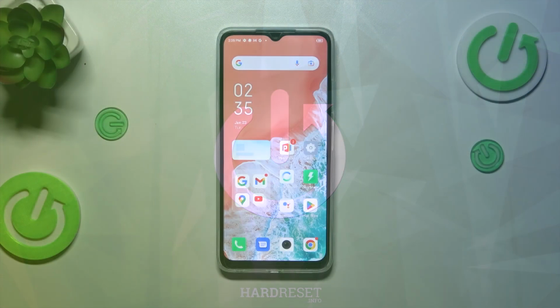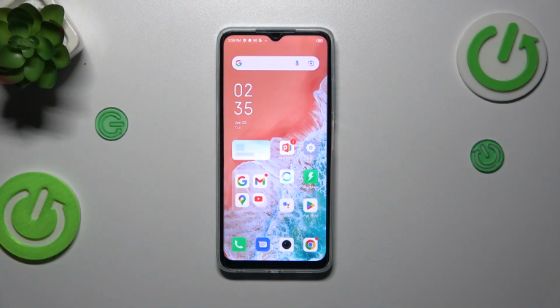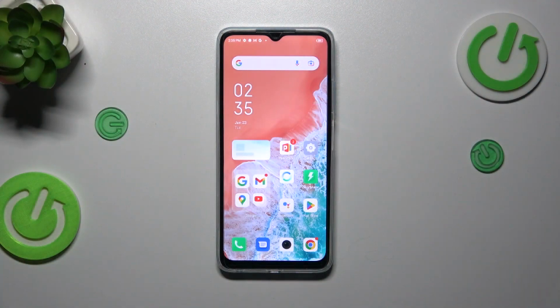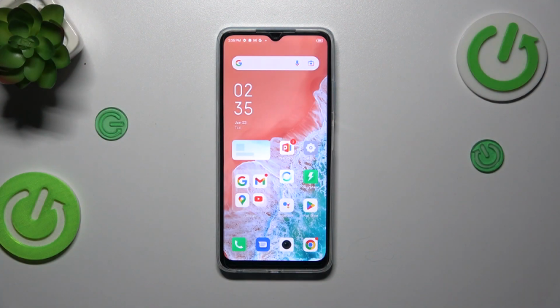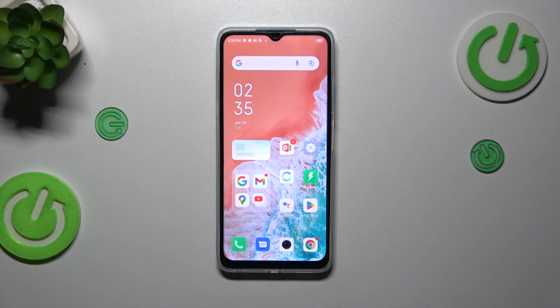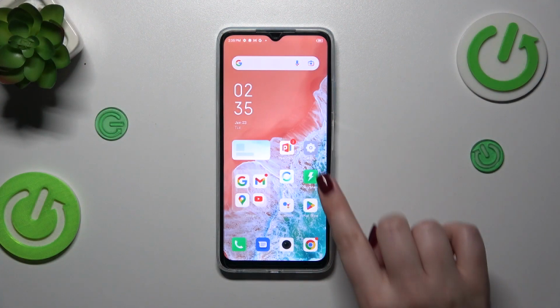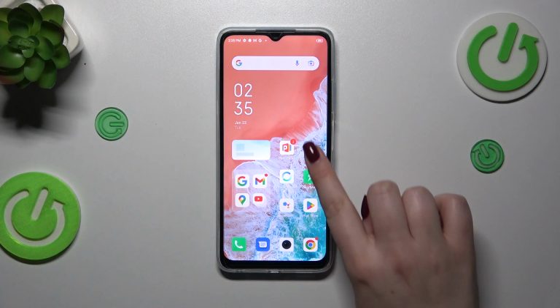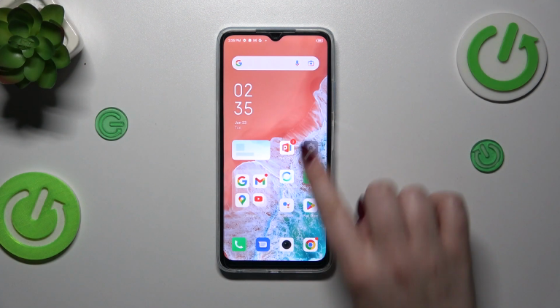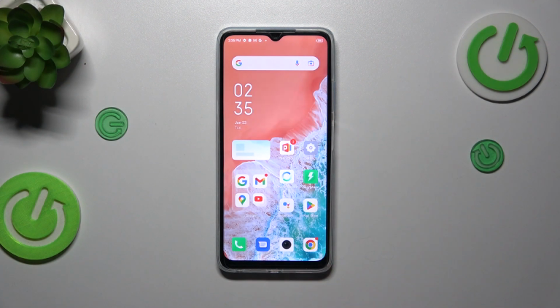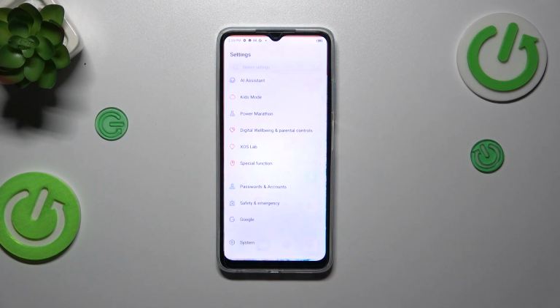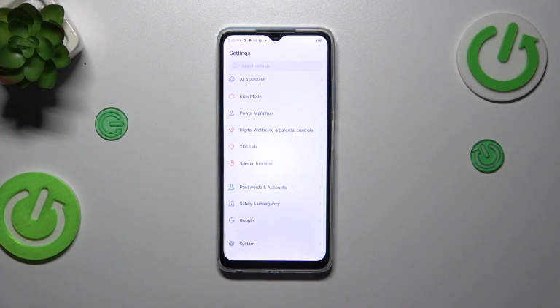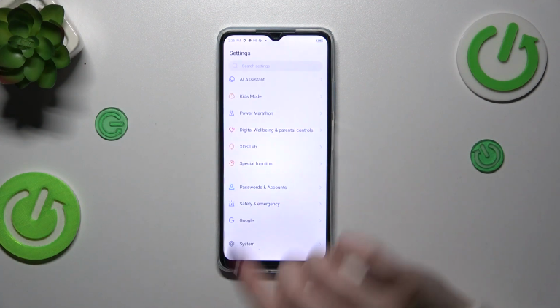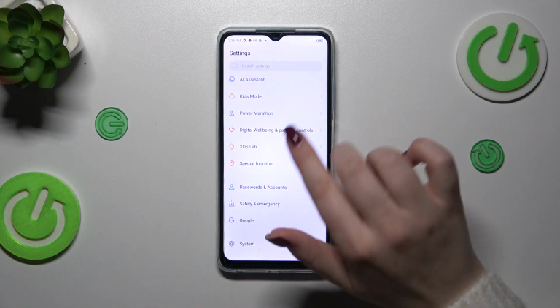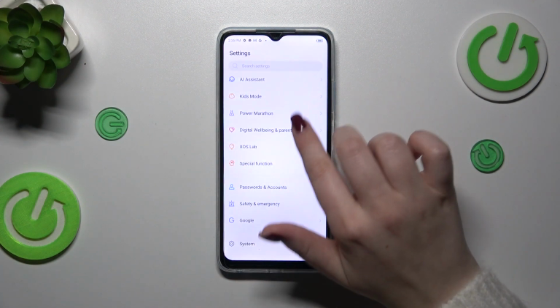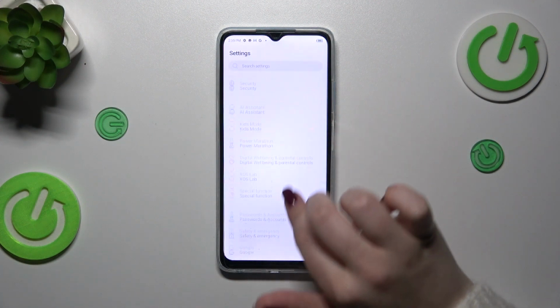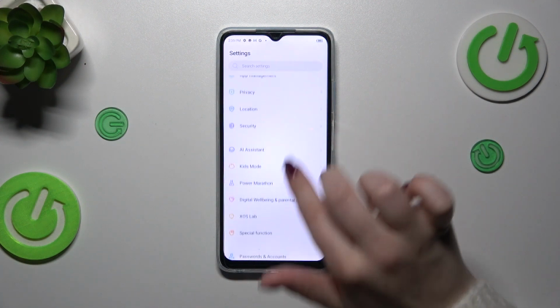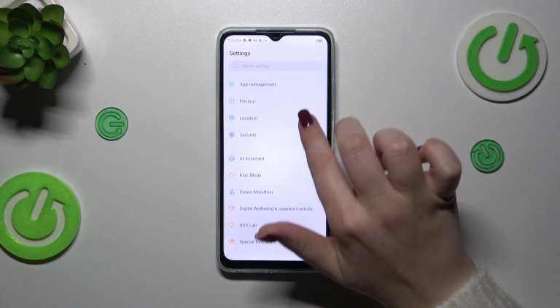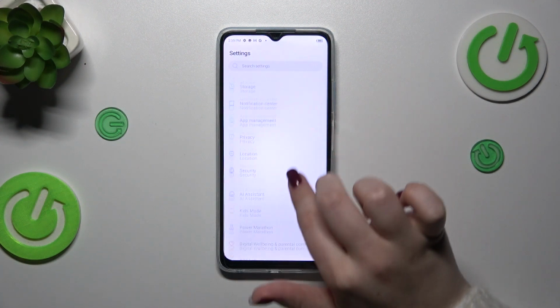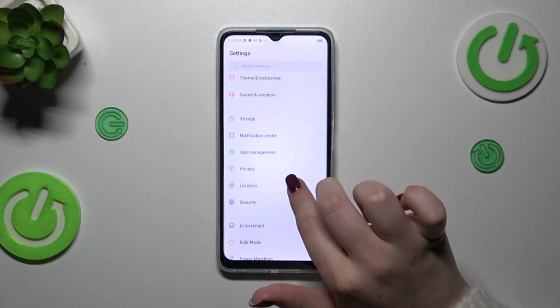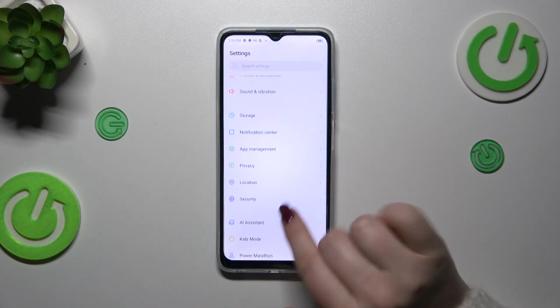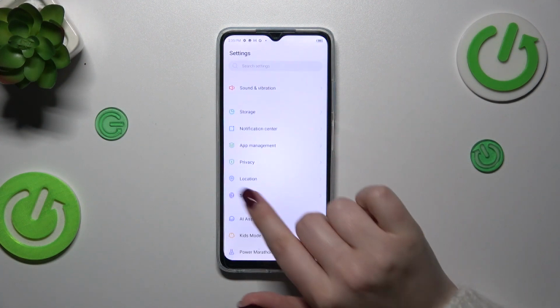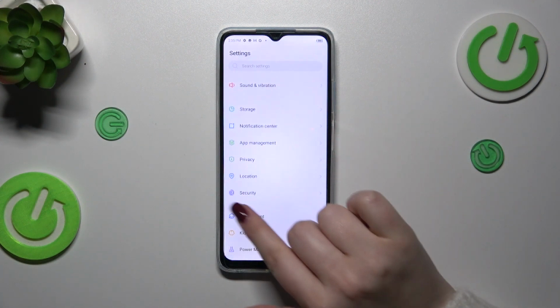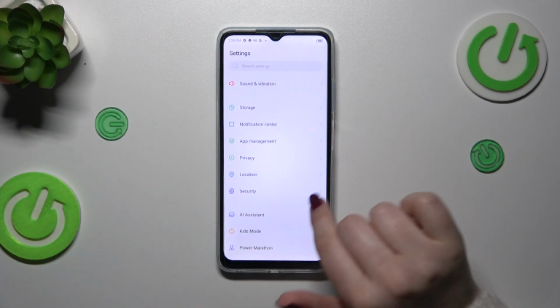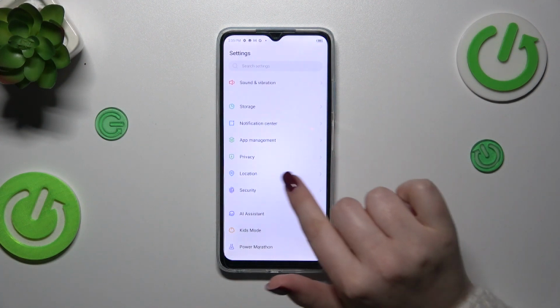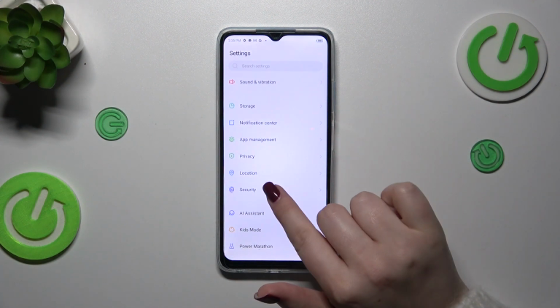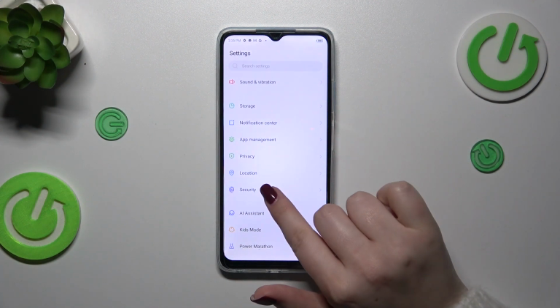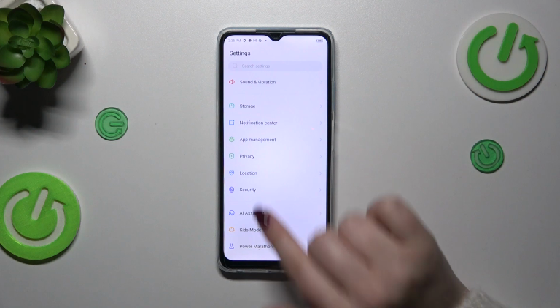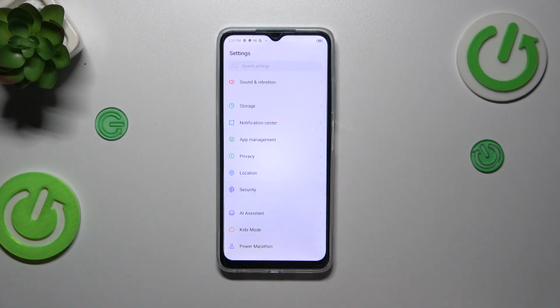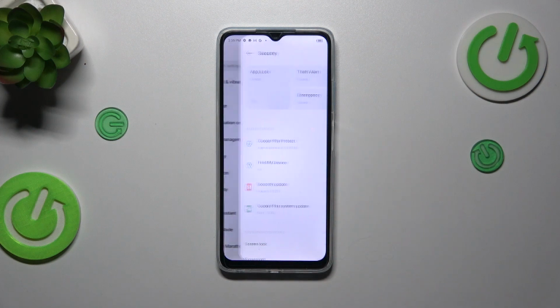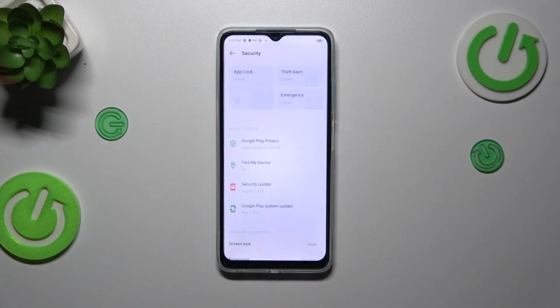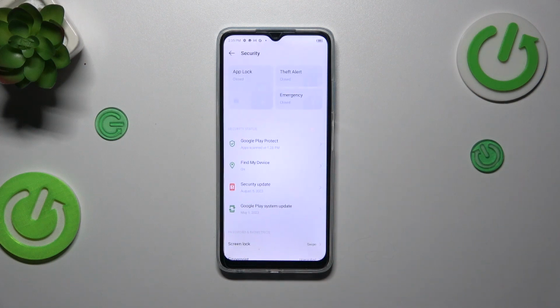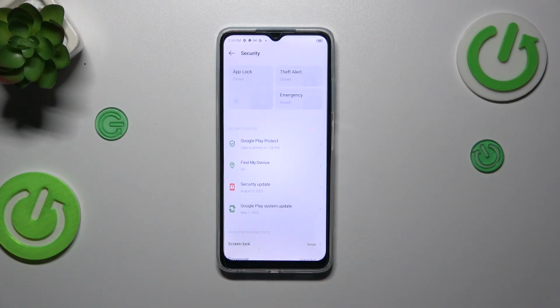So let's start with opening the settings. Here we have to scroll to find the security section — let's tap on it.